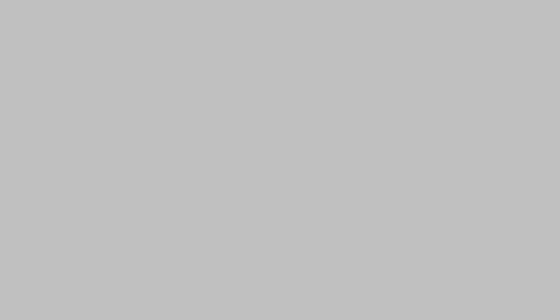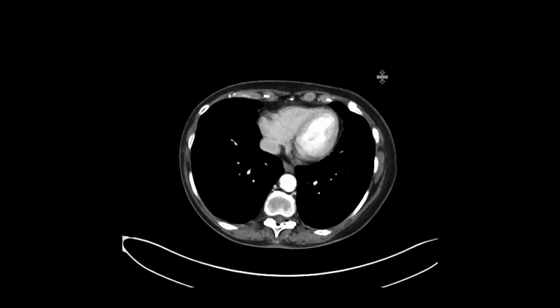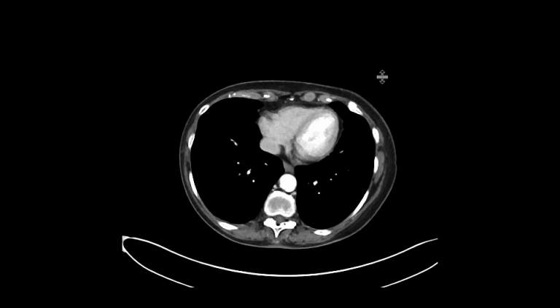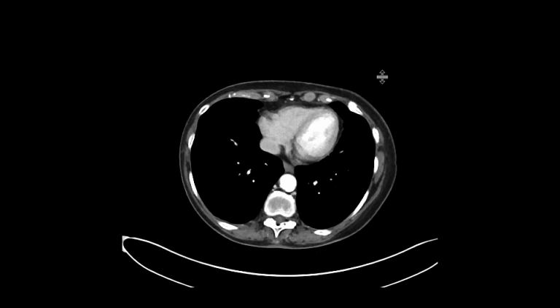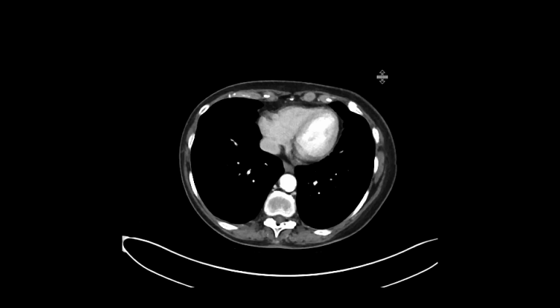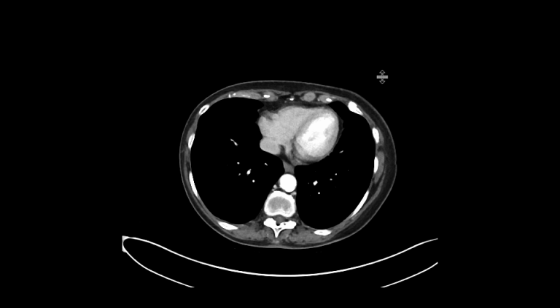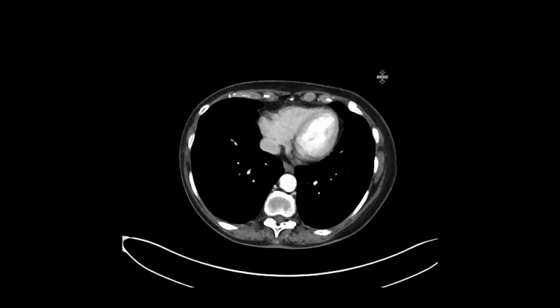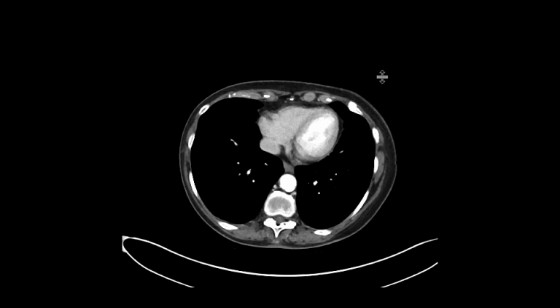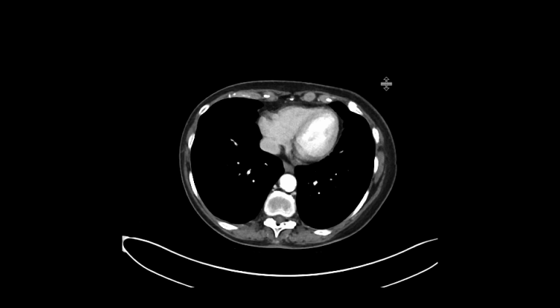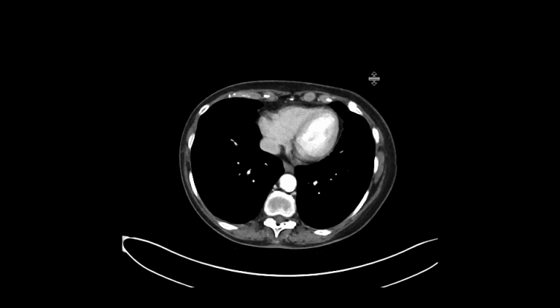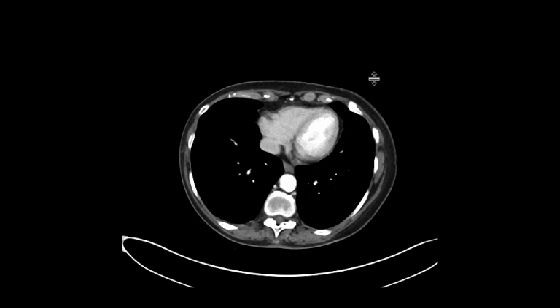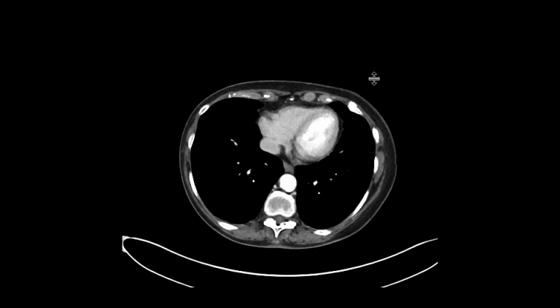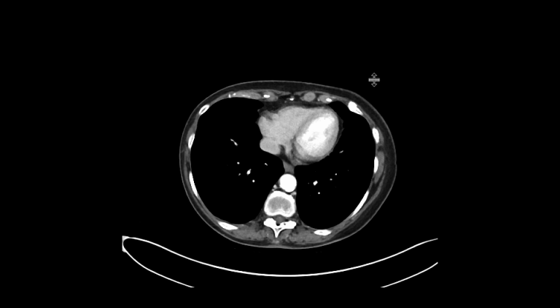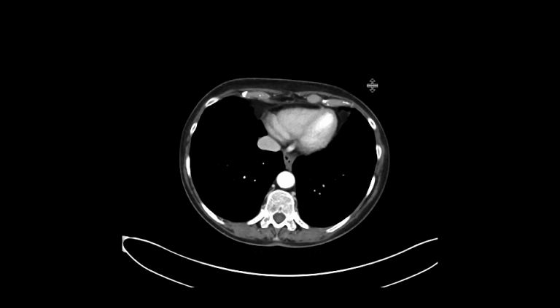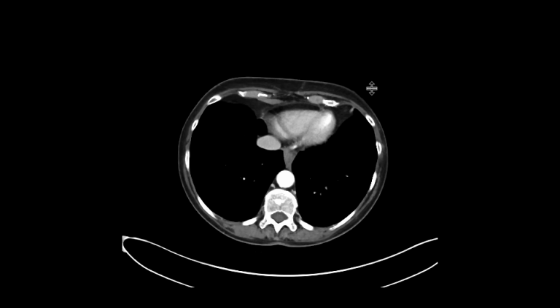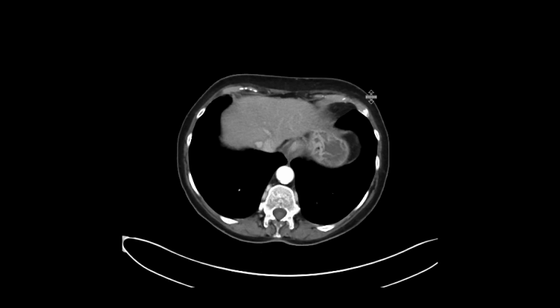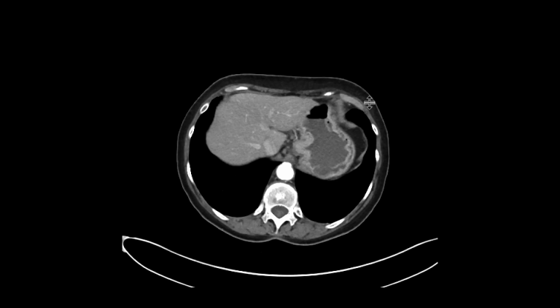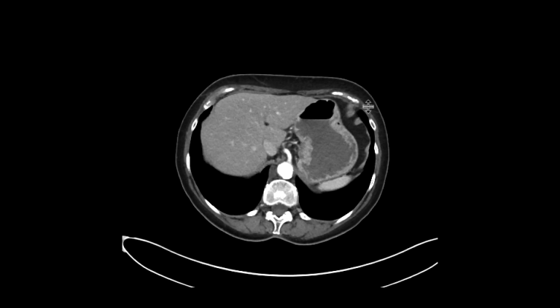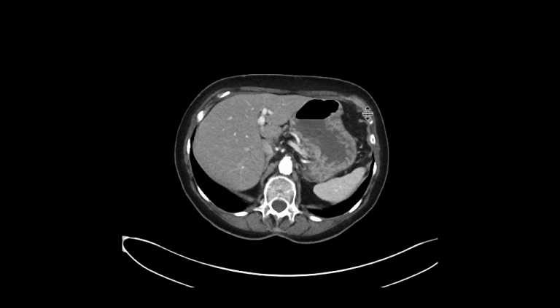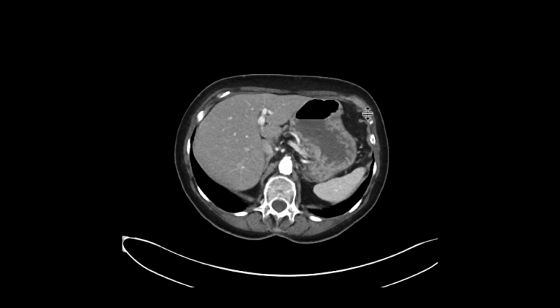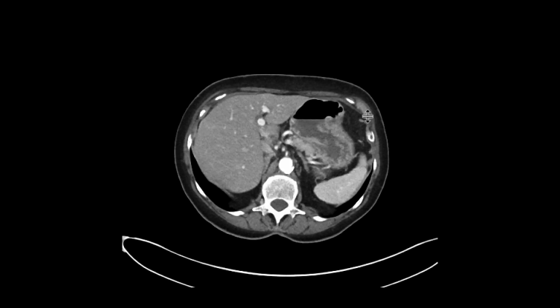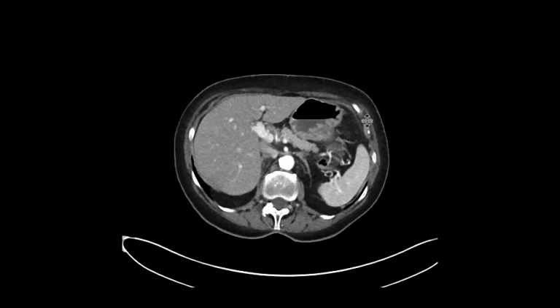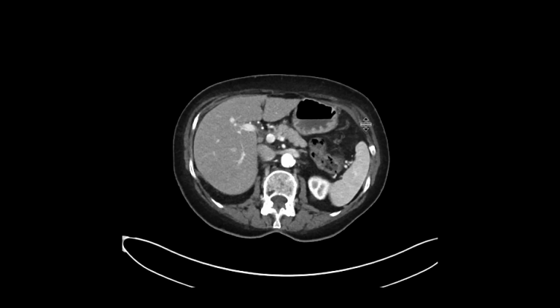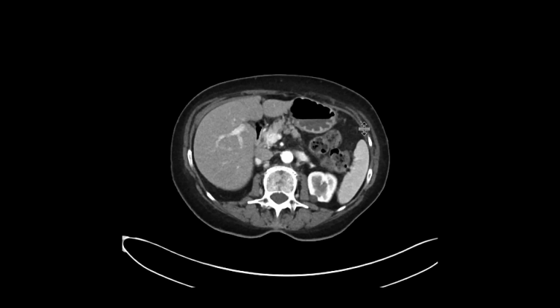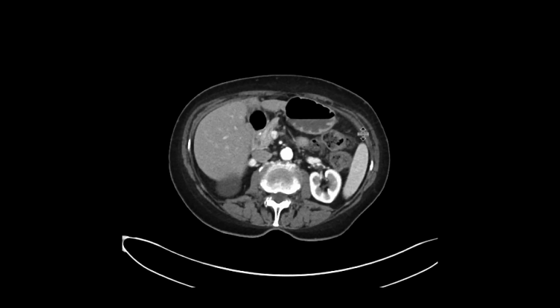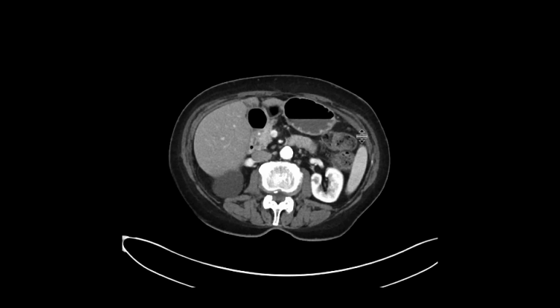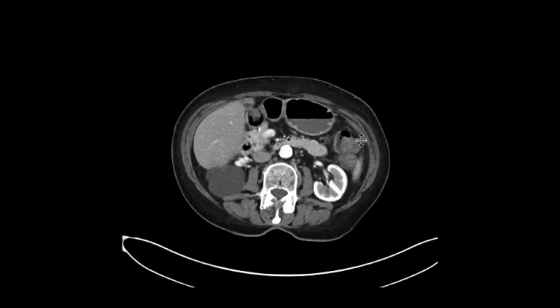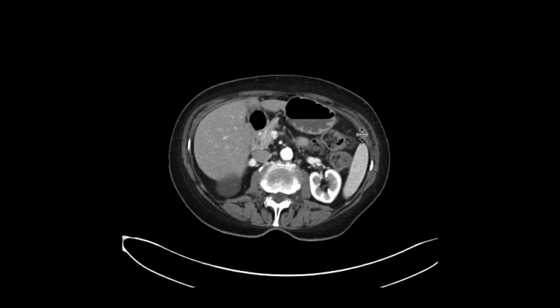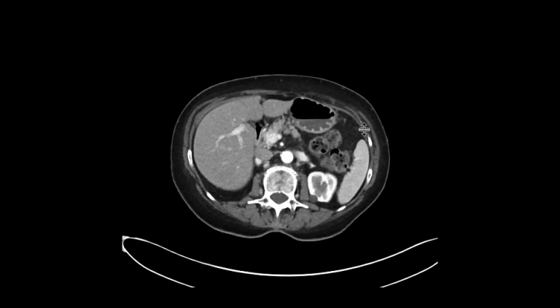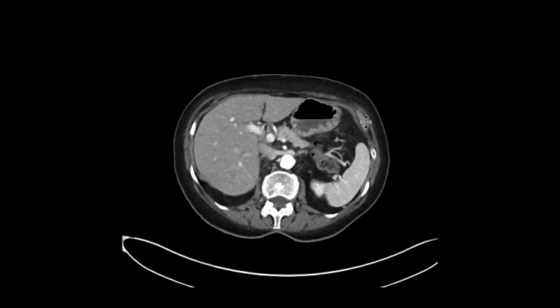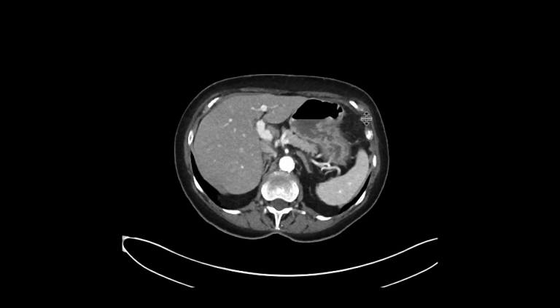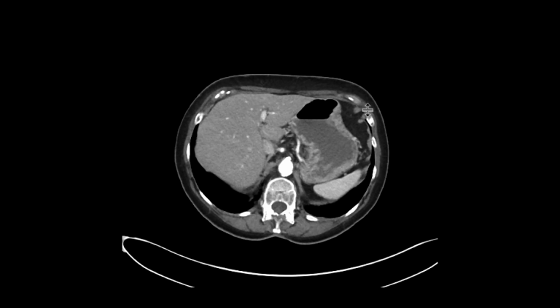This is a patient who came in with some left lower quadrant pain. They were worried about diverticulitis. We did the CT scan with intravenous contrast.